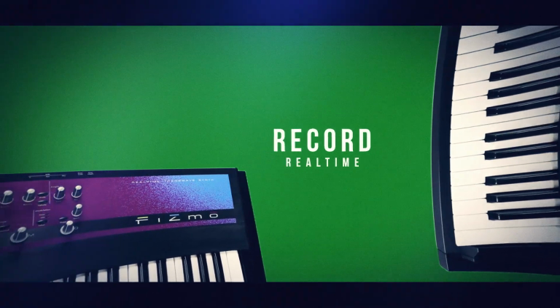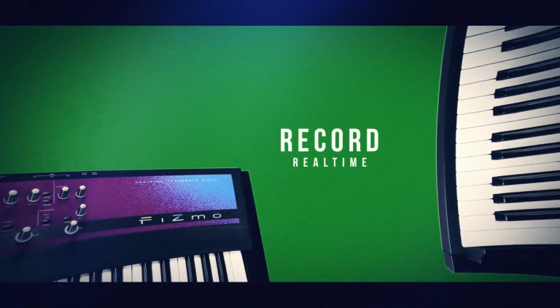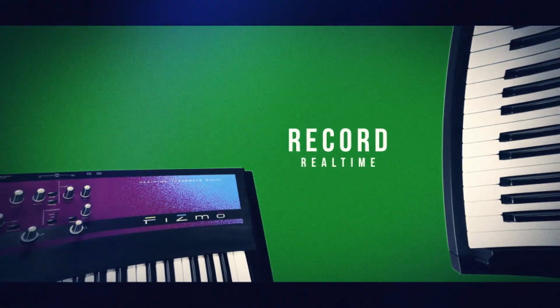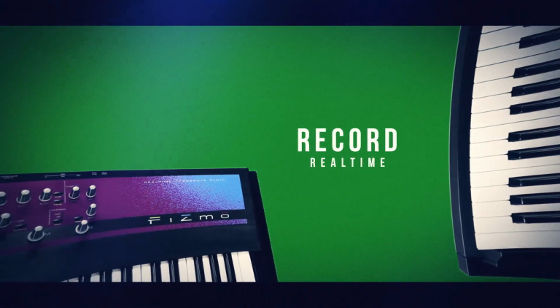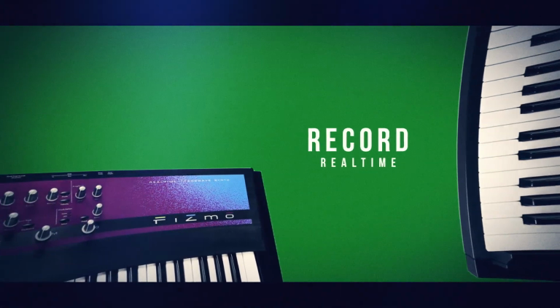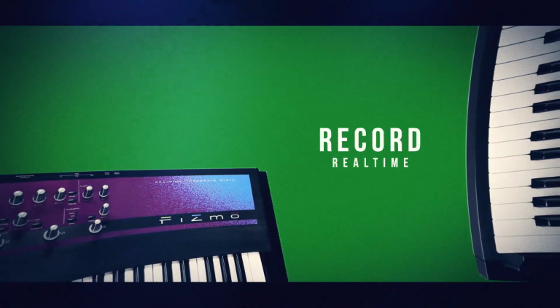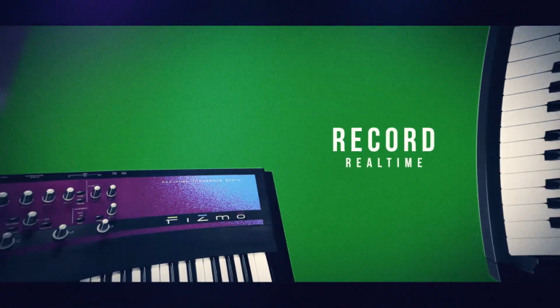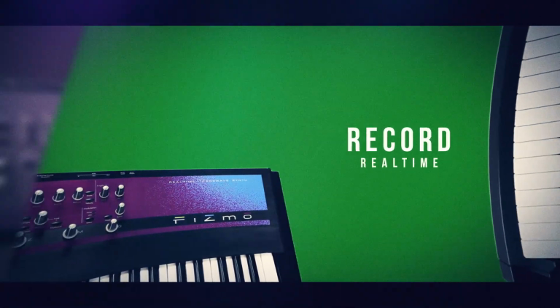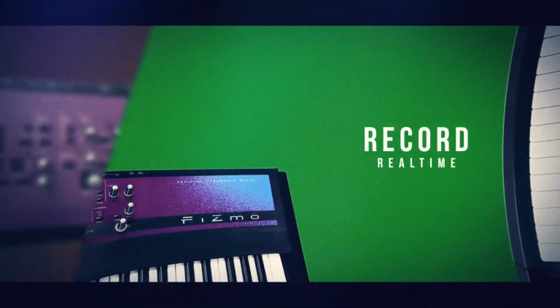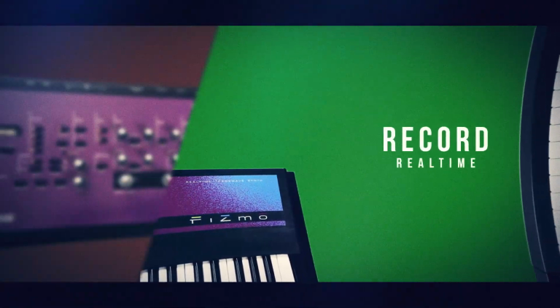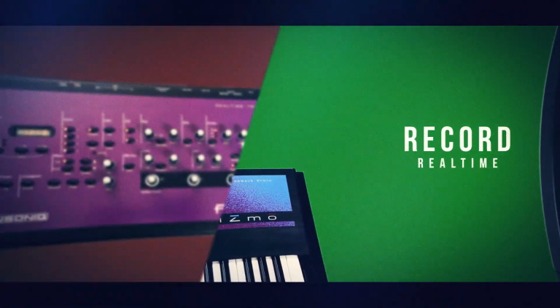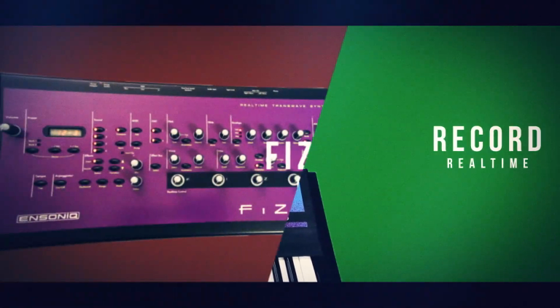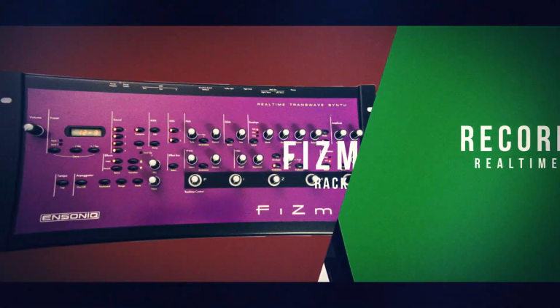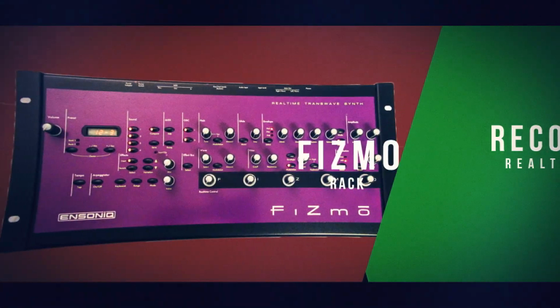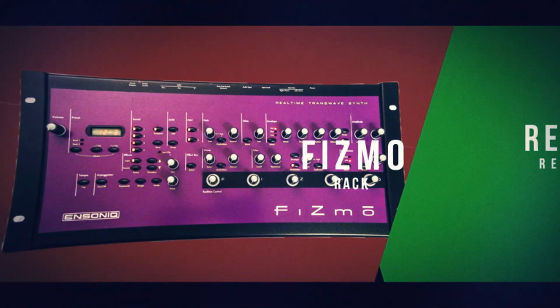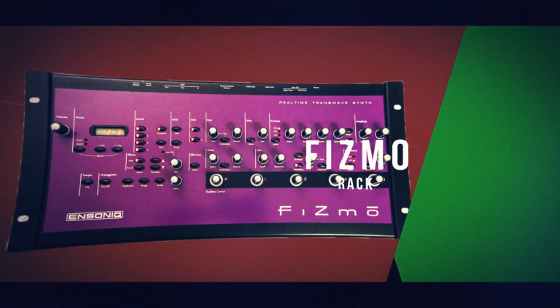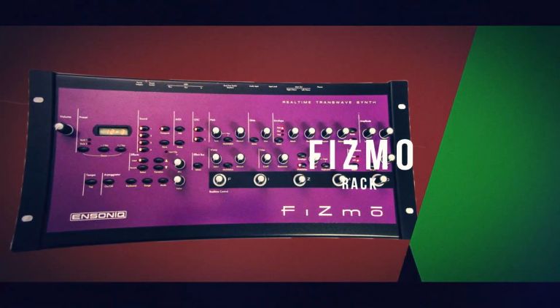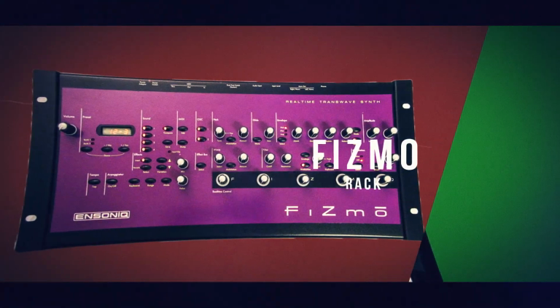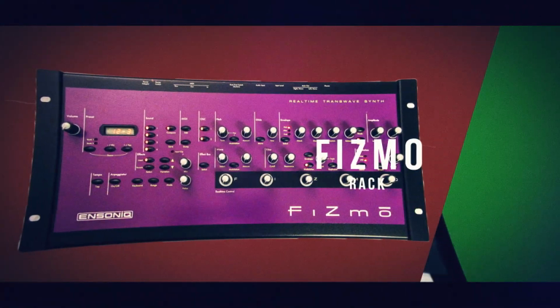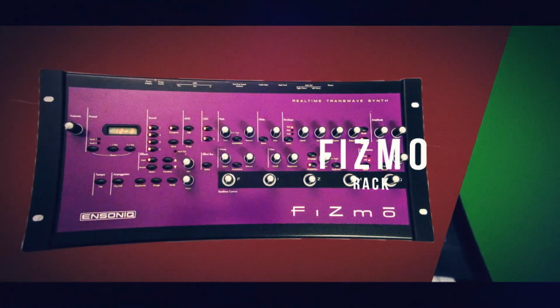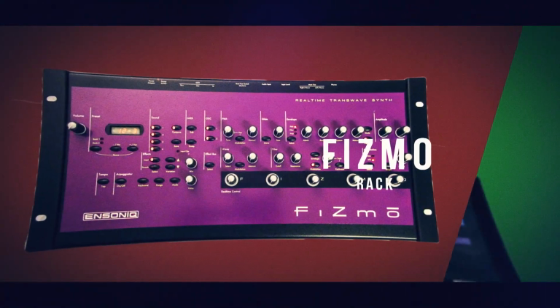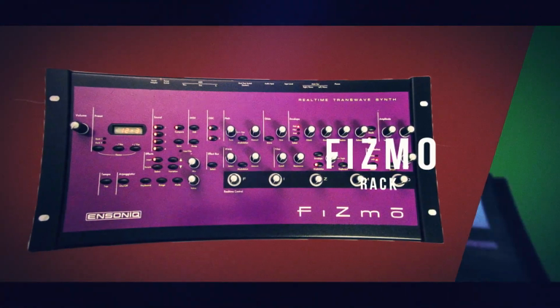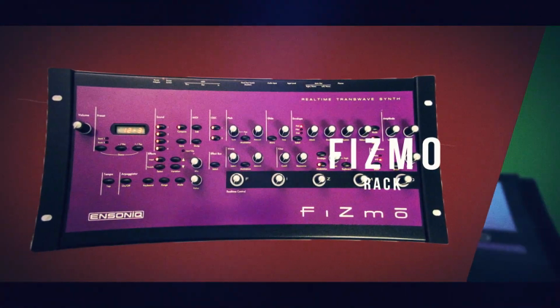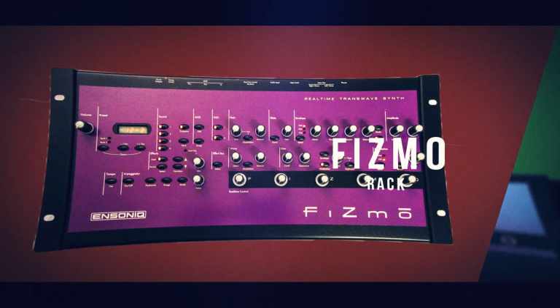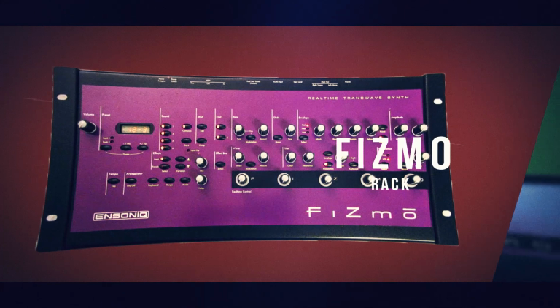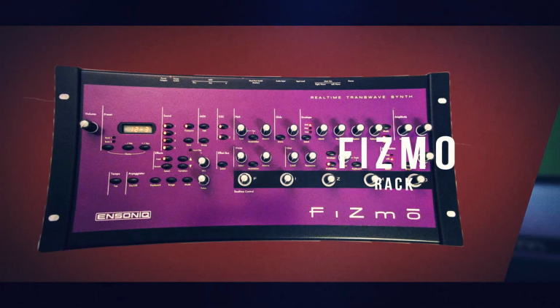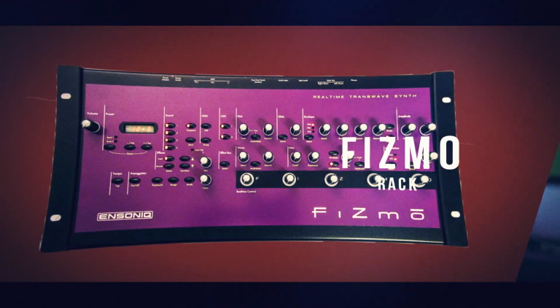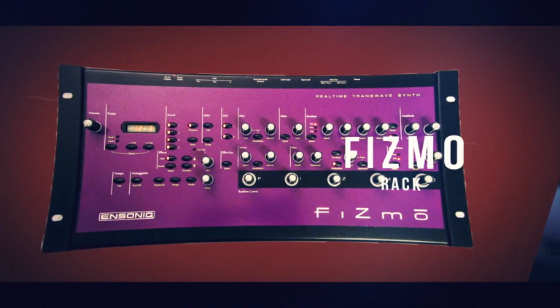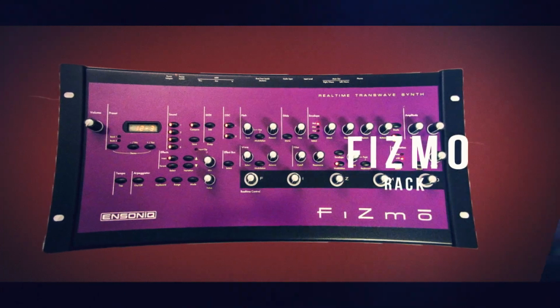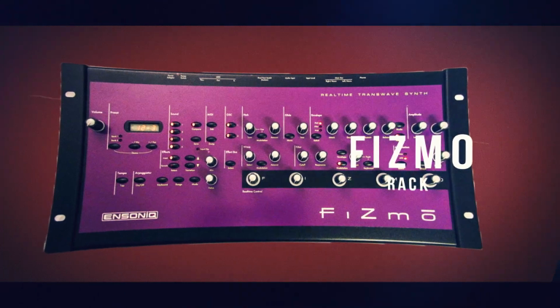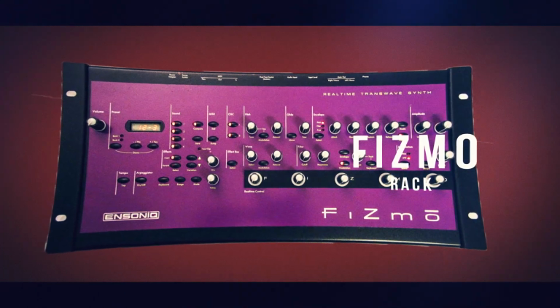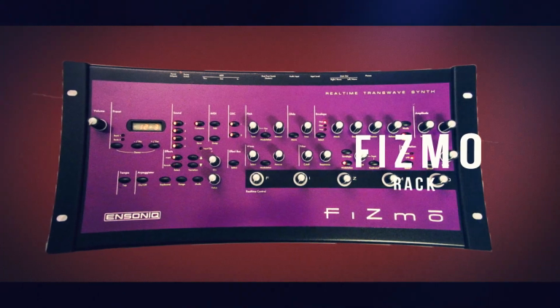The FISMO rack is a 5U rack-mount version of the FISMO, with more patches.